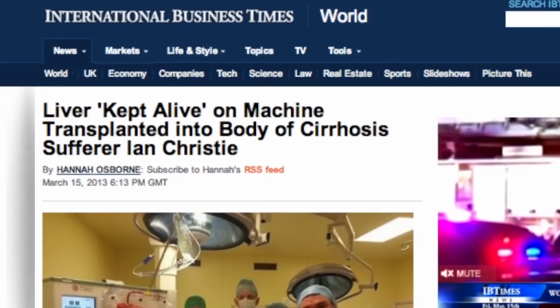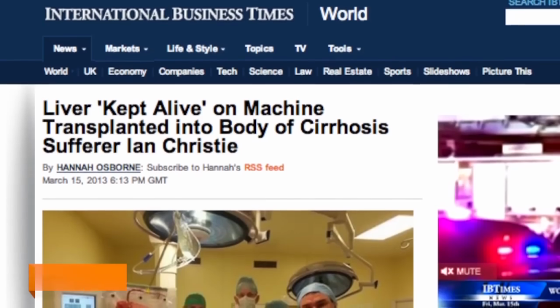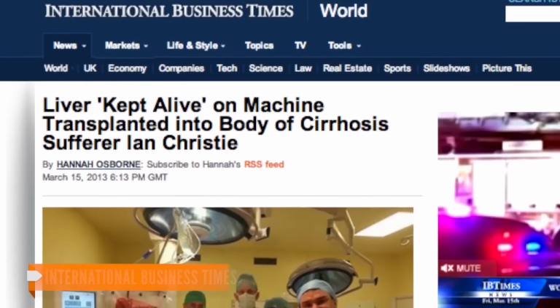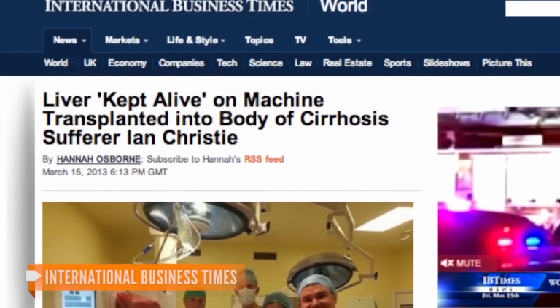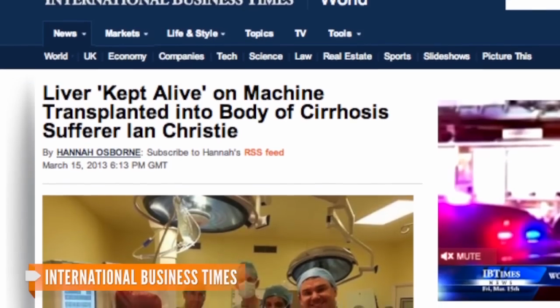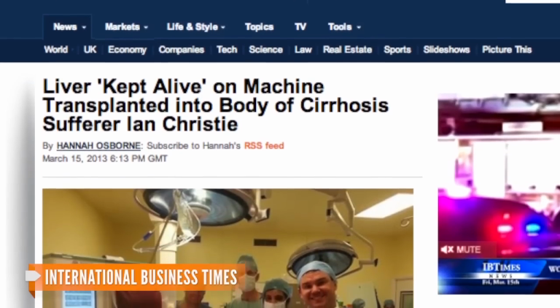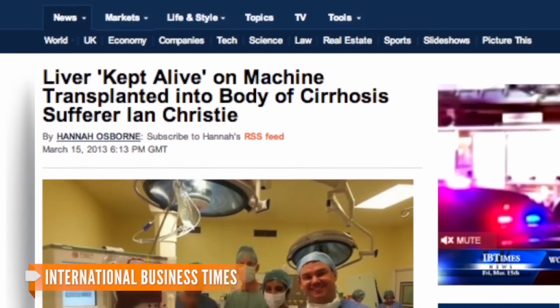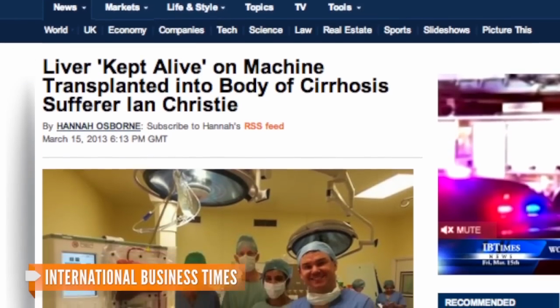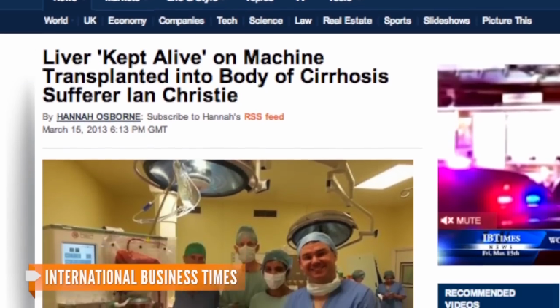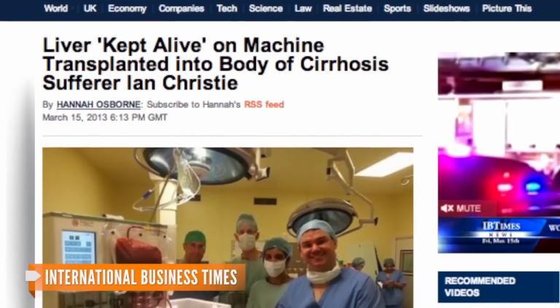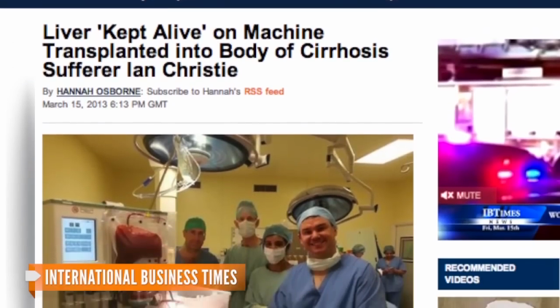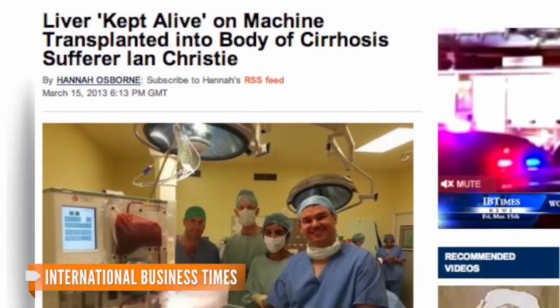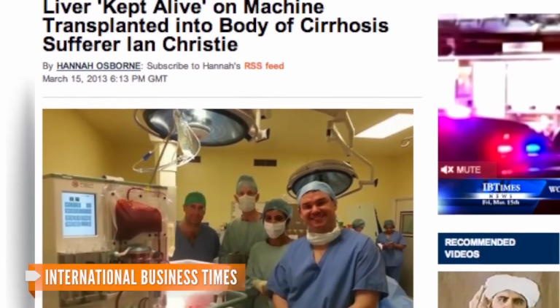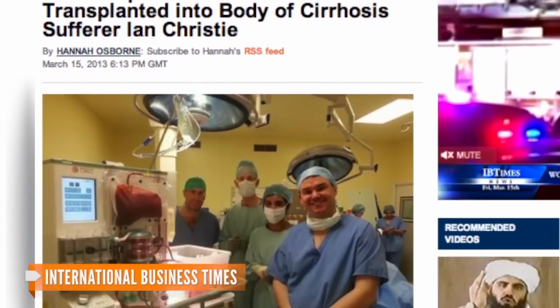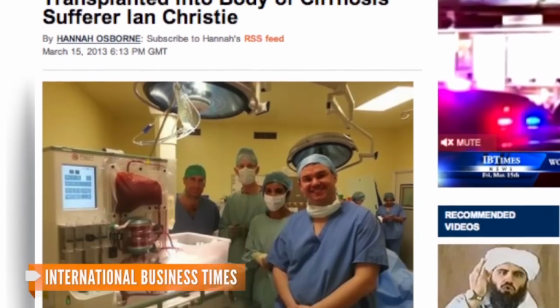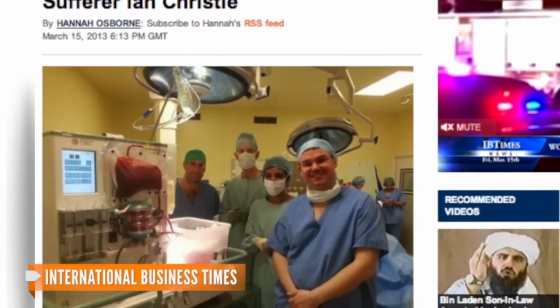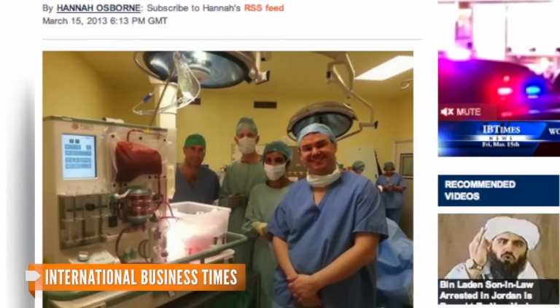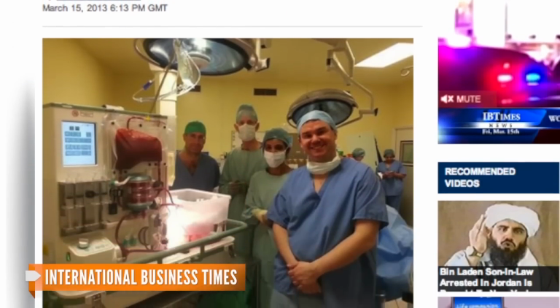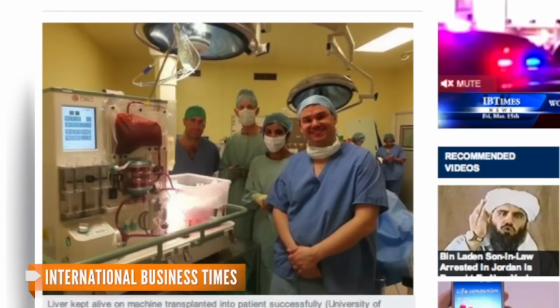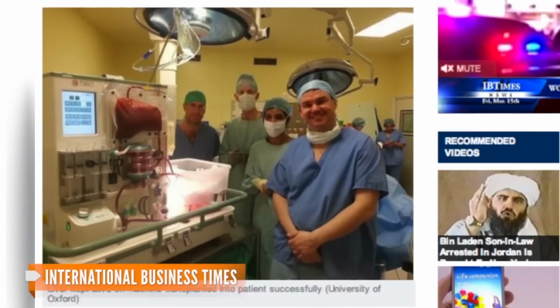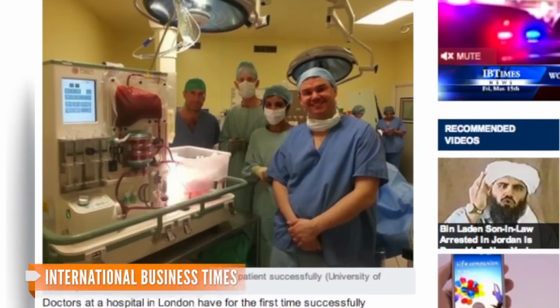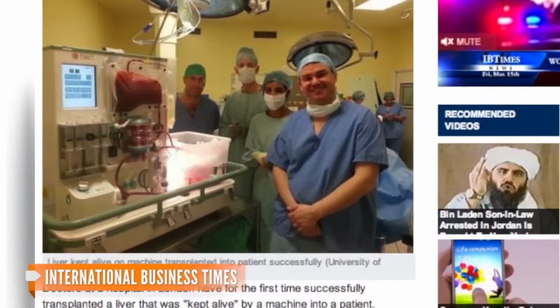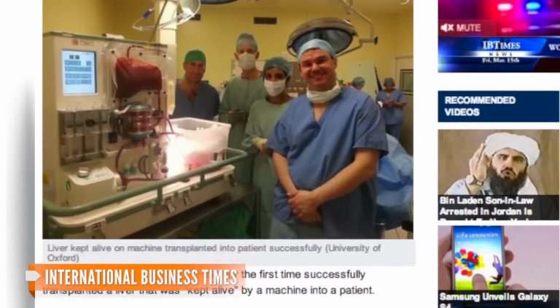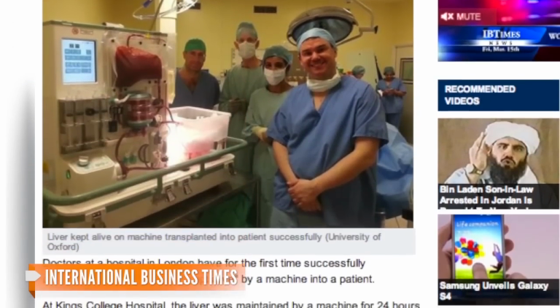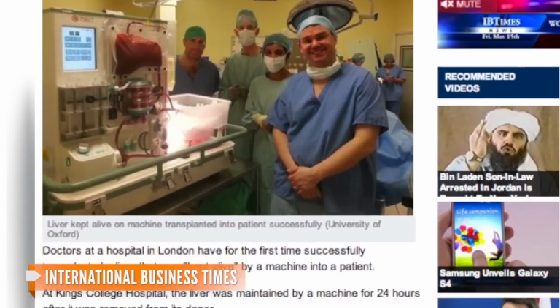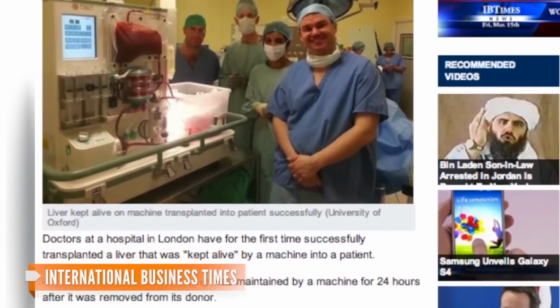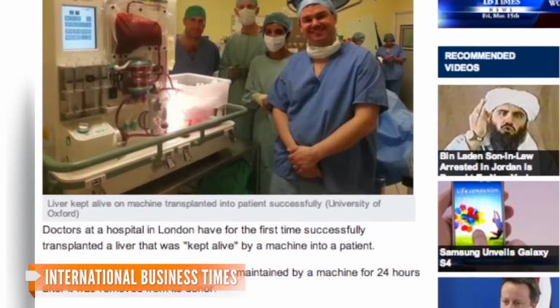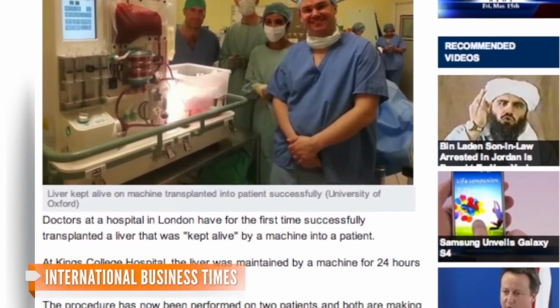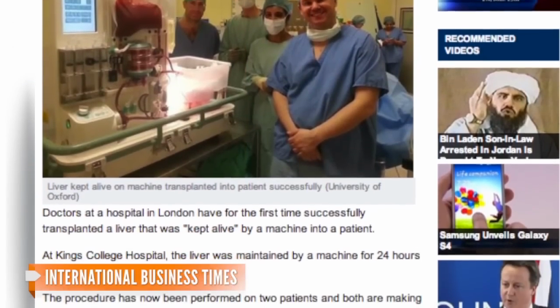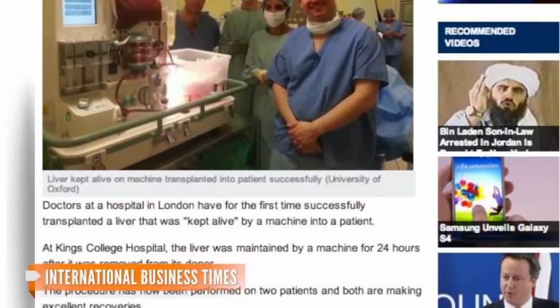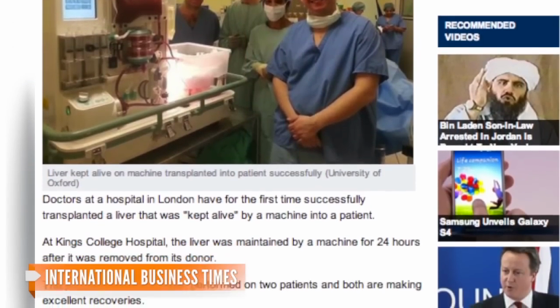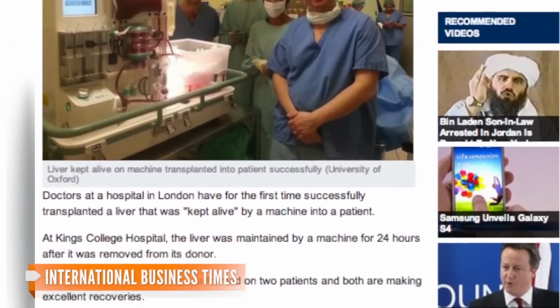Not only that, the International Business Times notes that chilling the liver can often lead to structural damage to the vital organ.